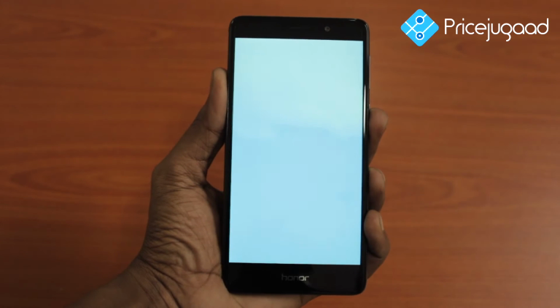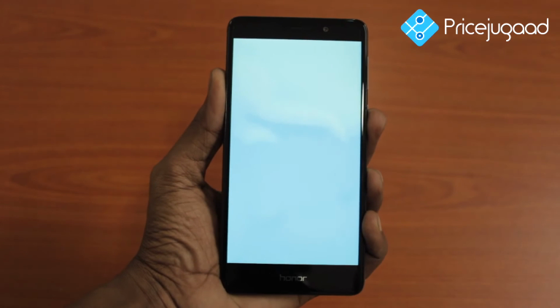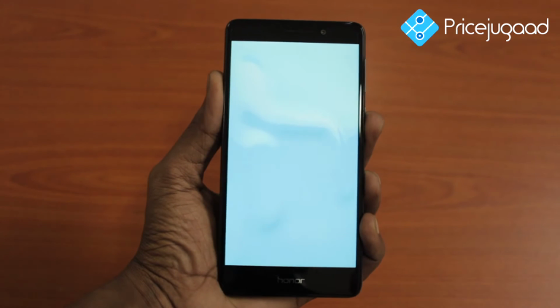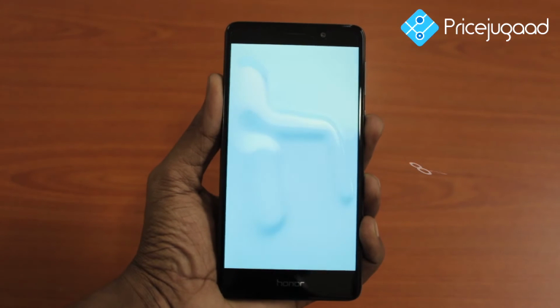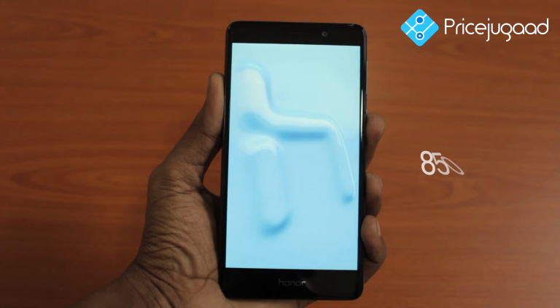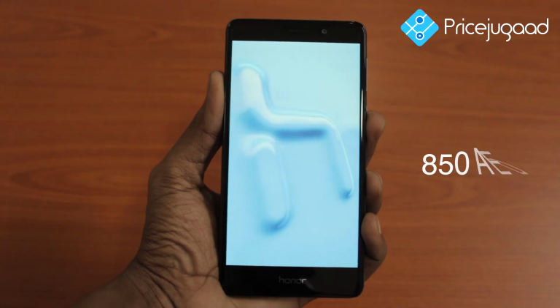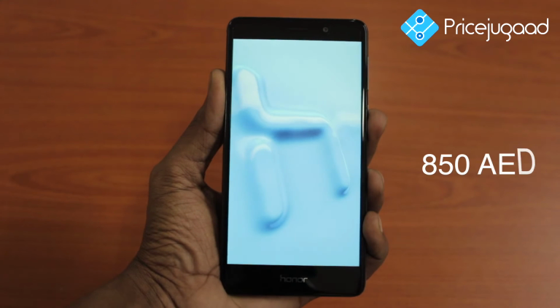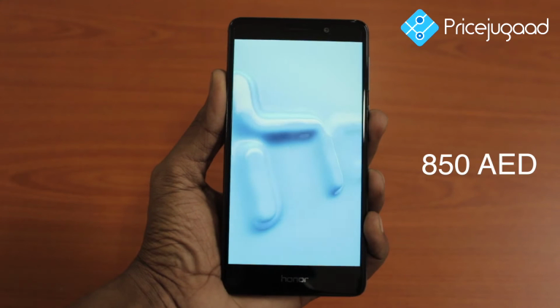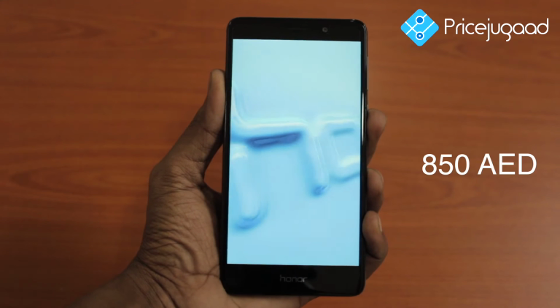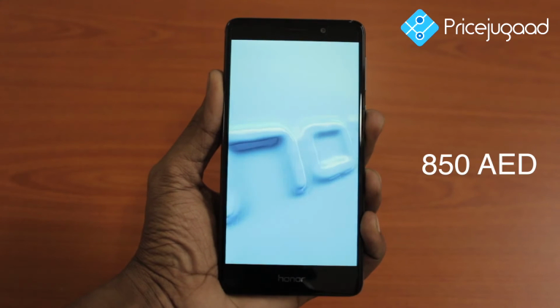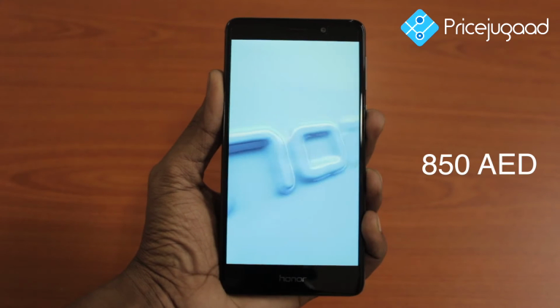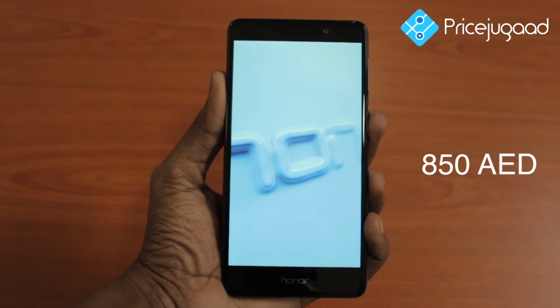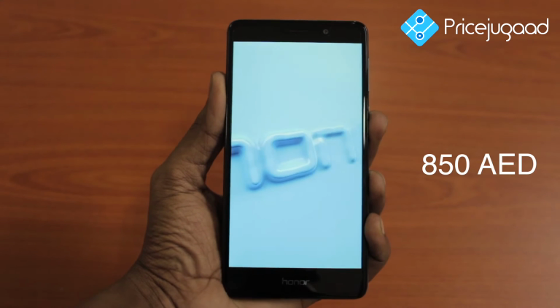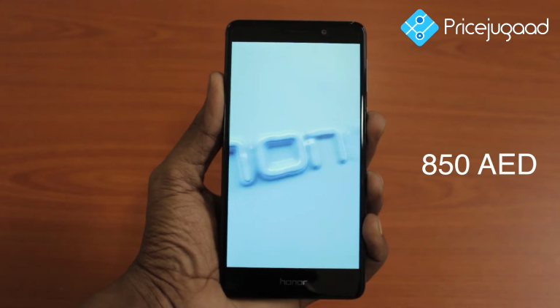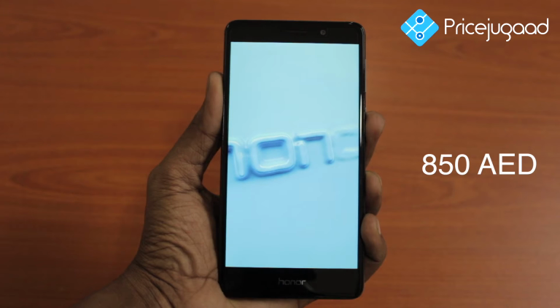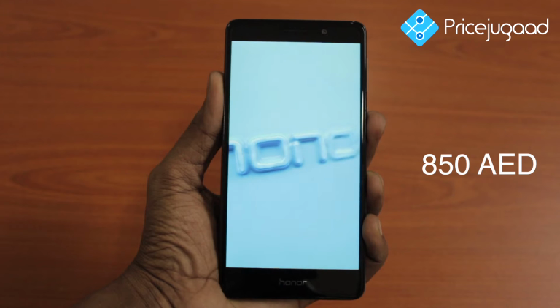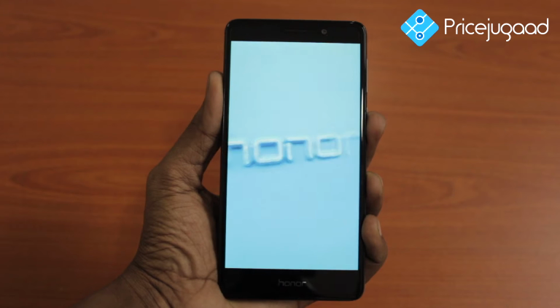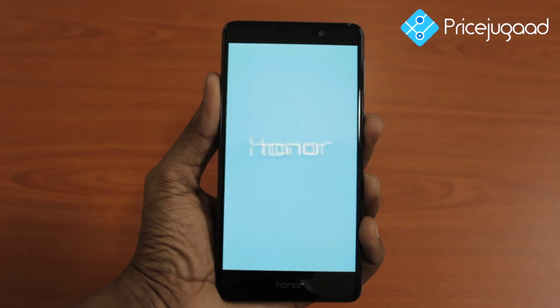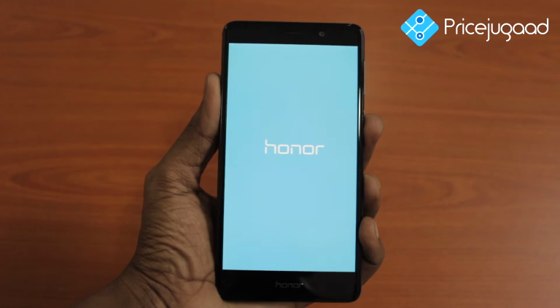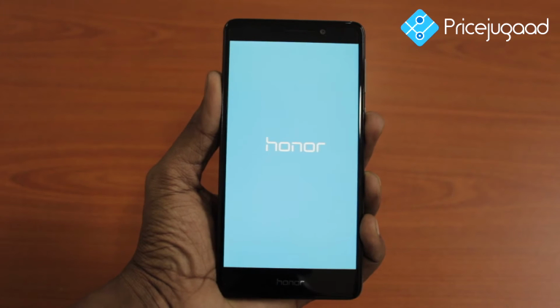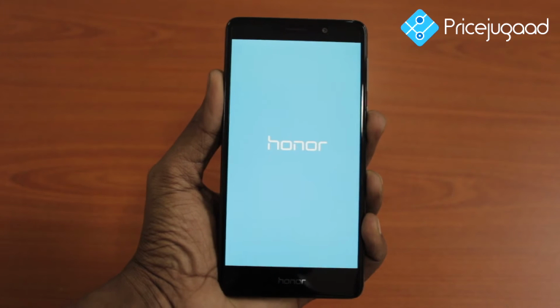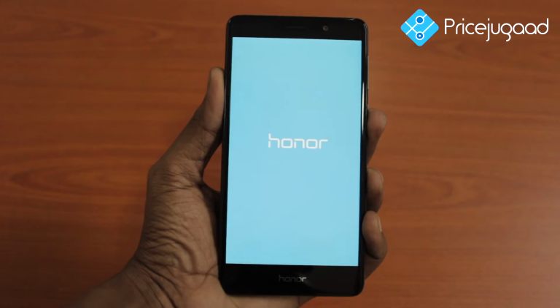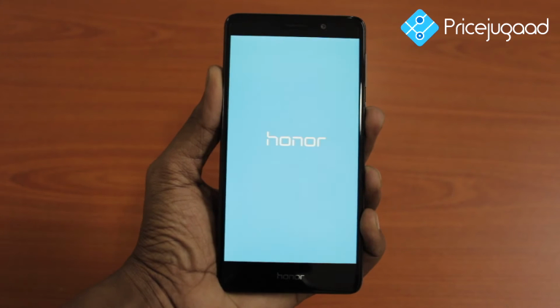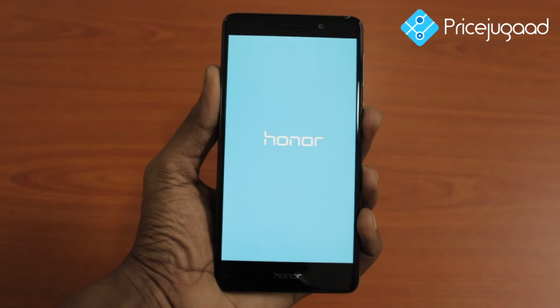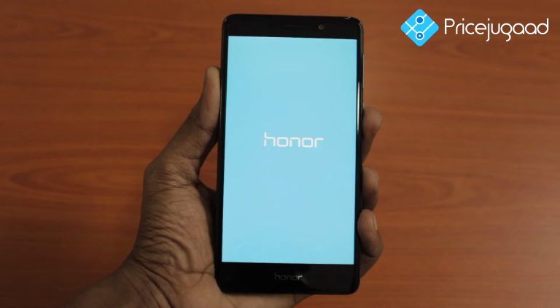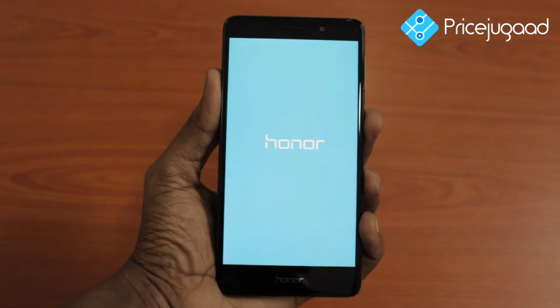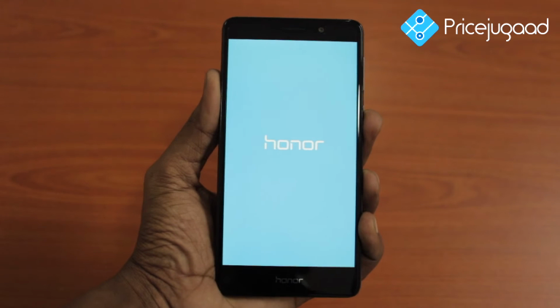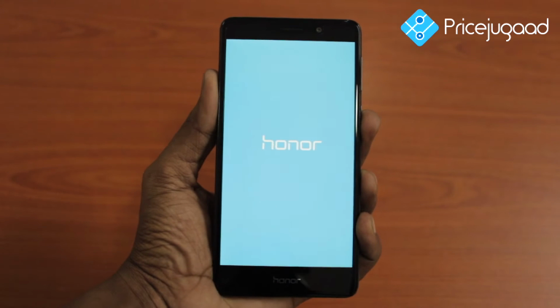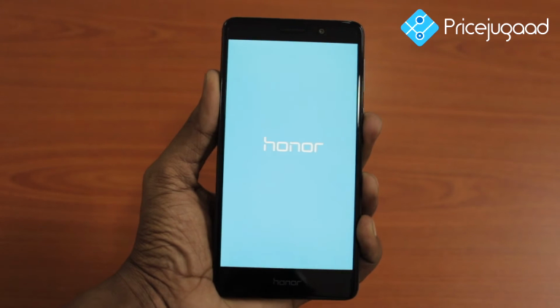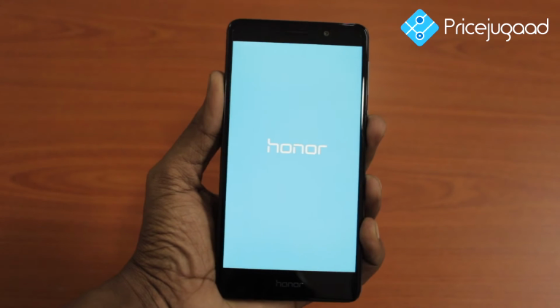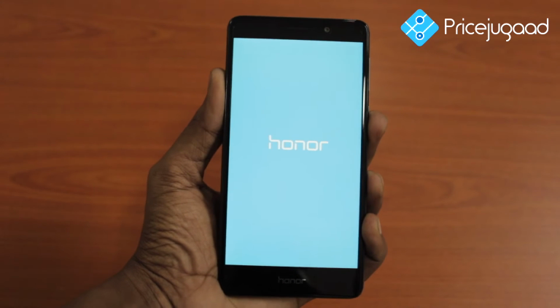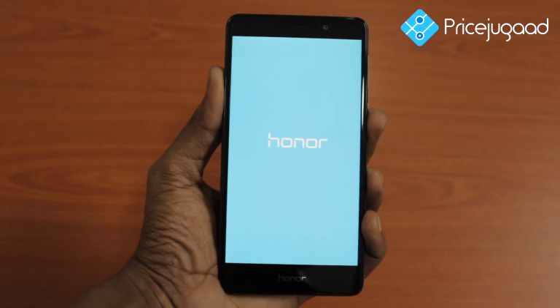It is available in India at ₹12,999. I am going to talk to you about the mobile.